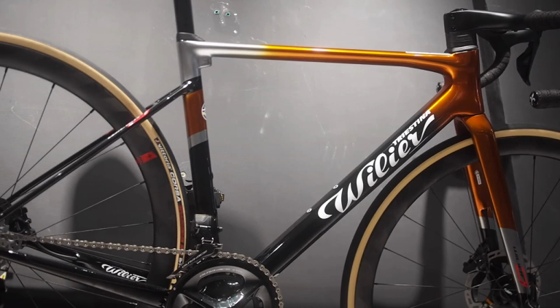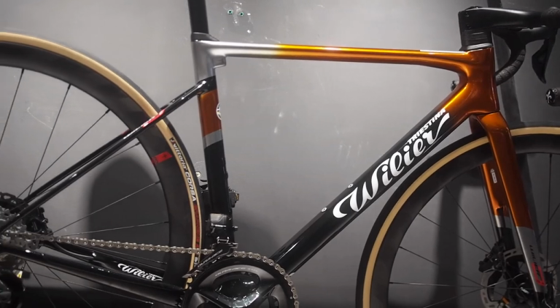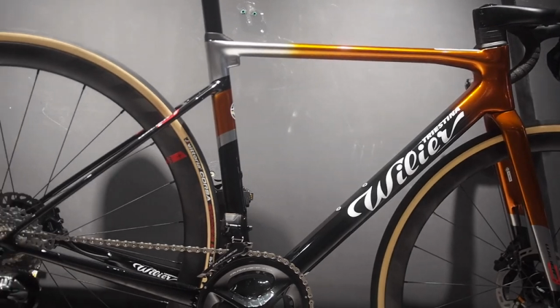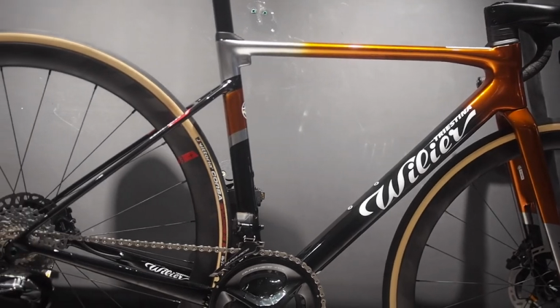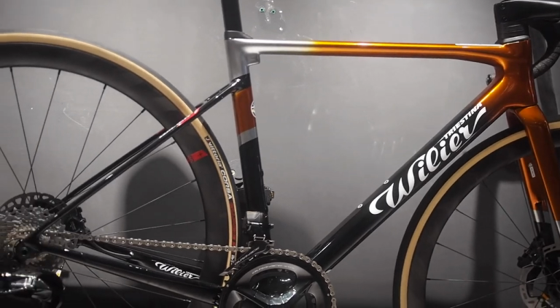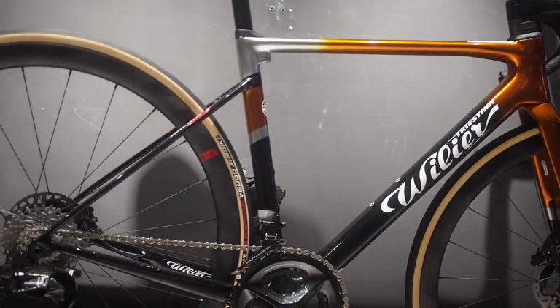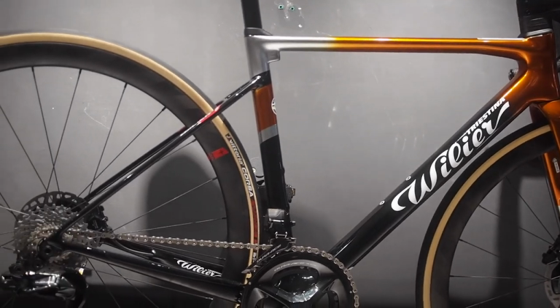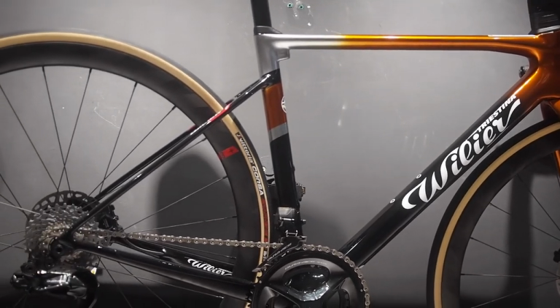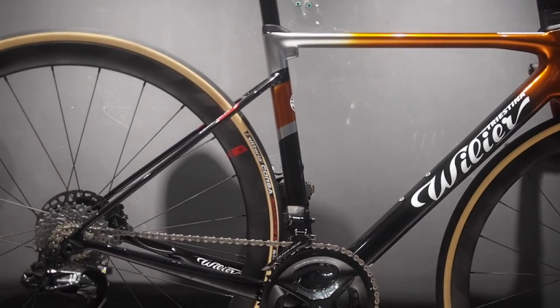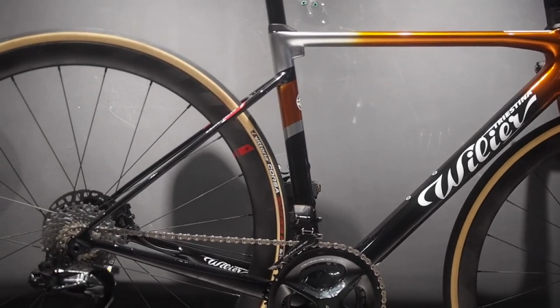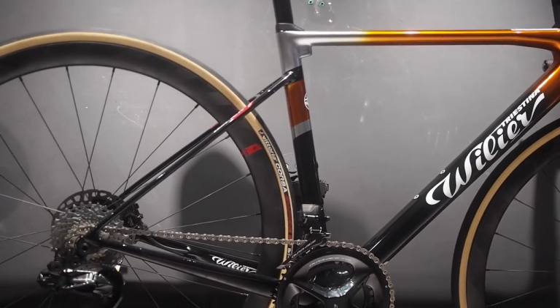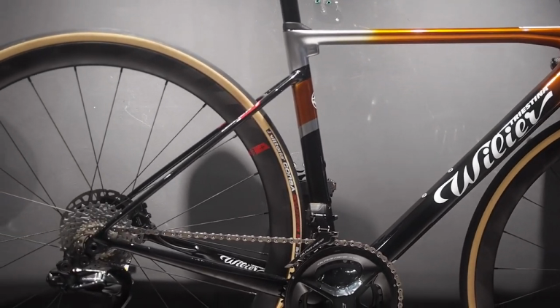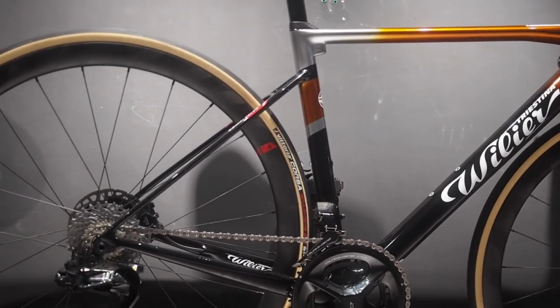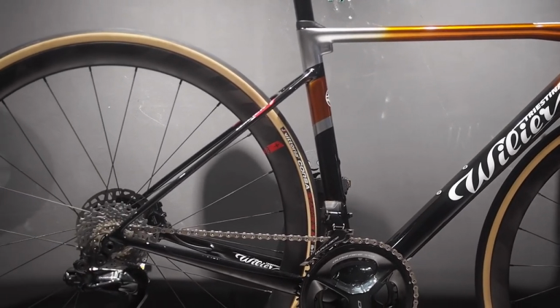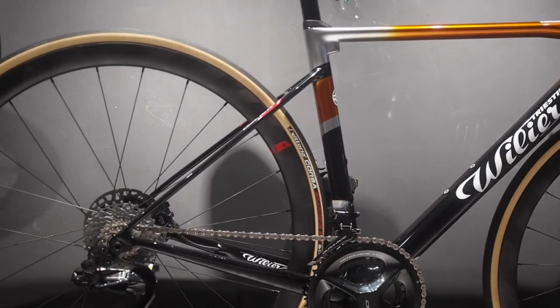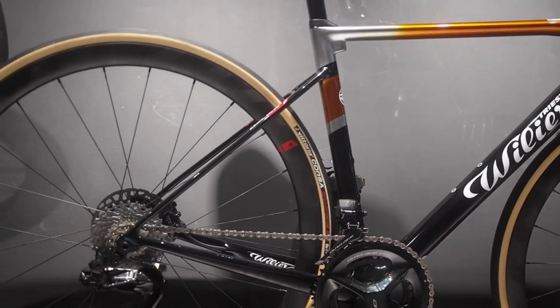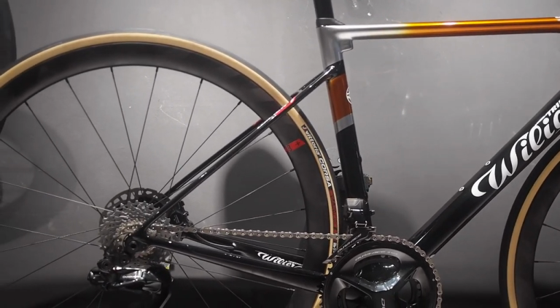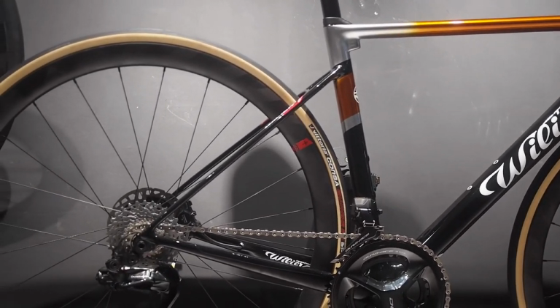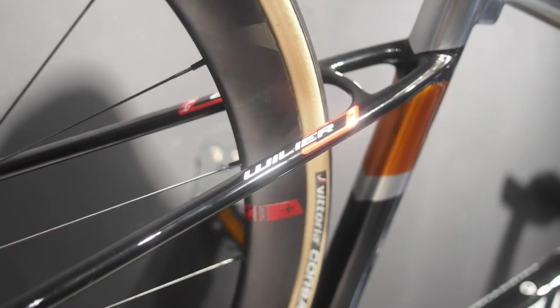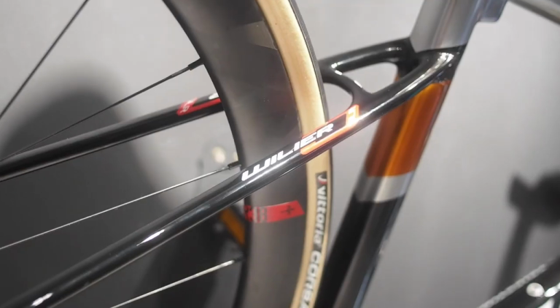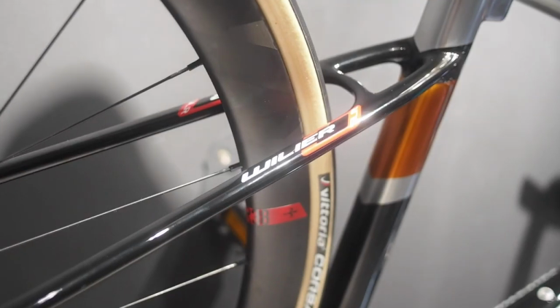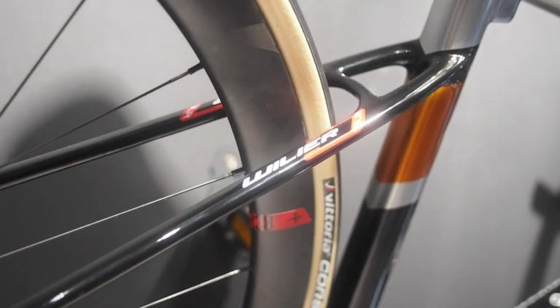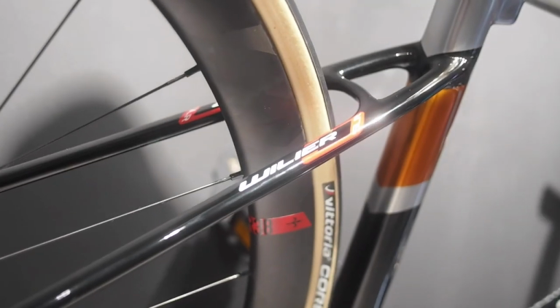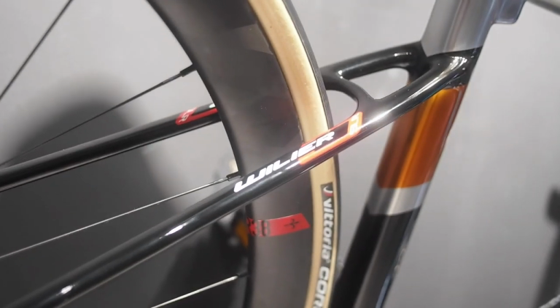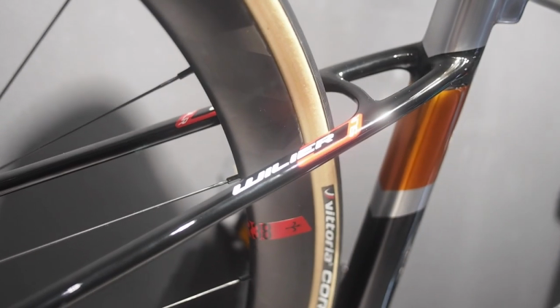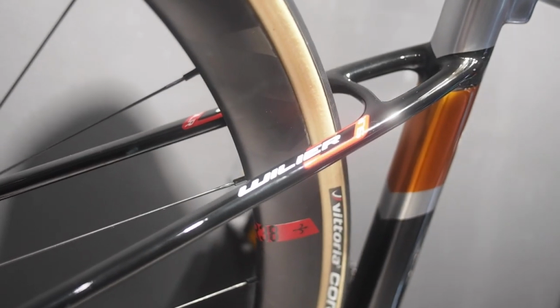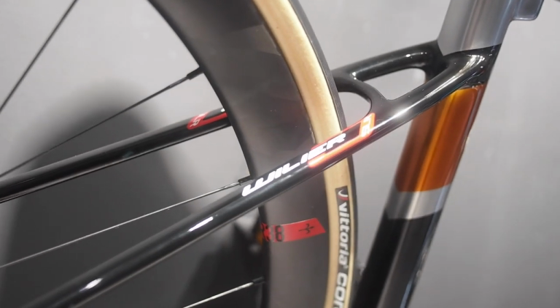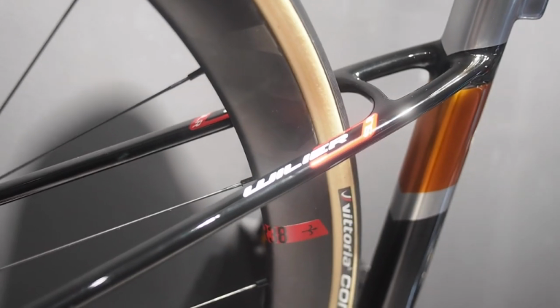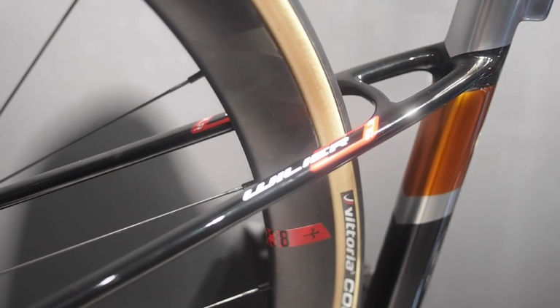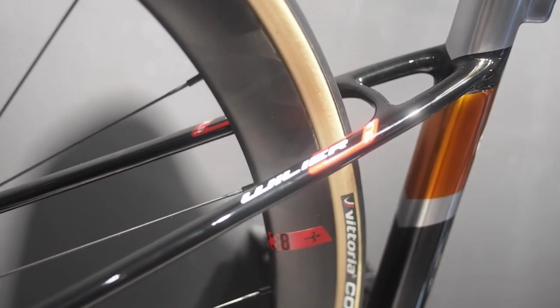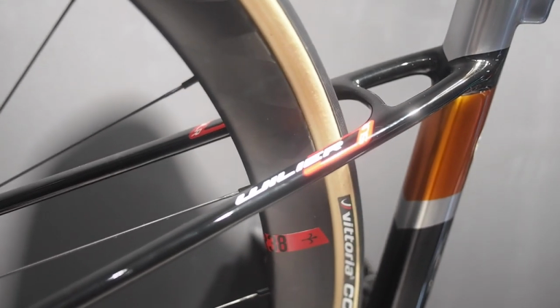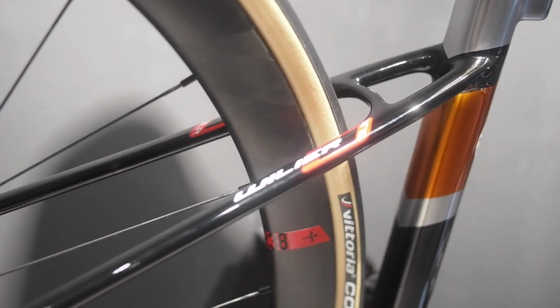Almost every brand selling road bikes has a bike like this. For Willier, it is the Zero SLR.